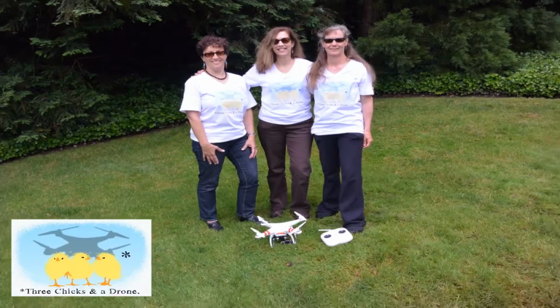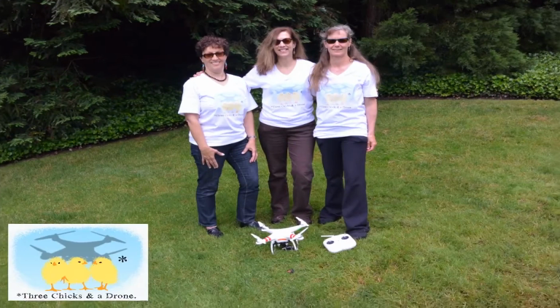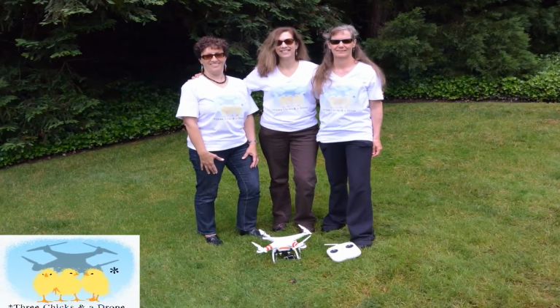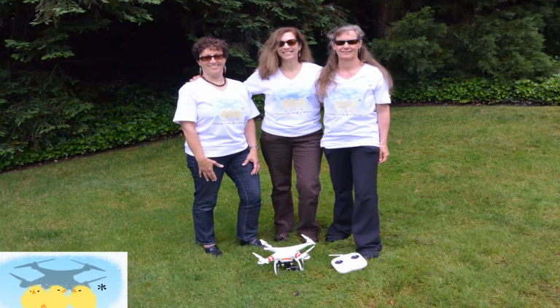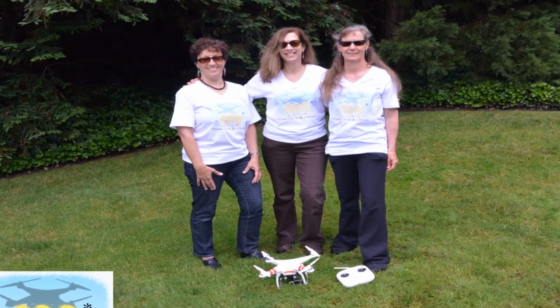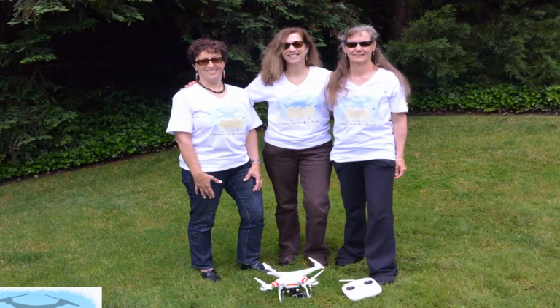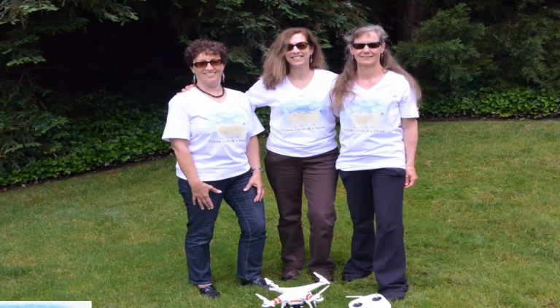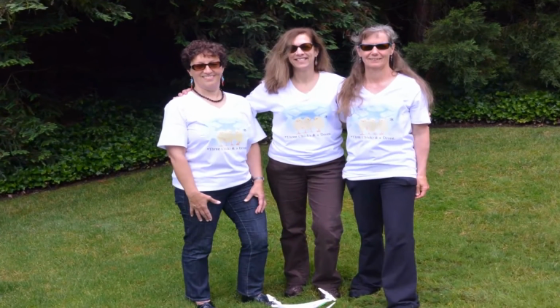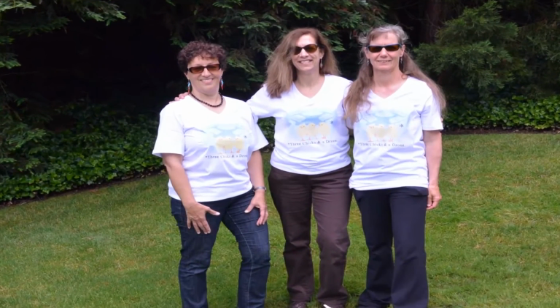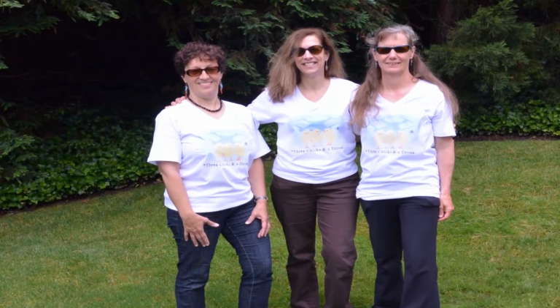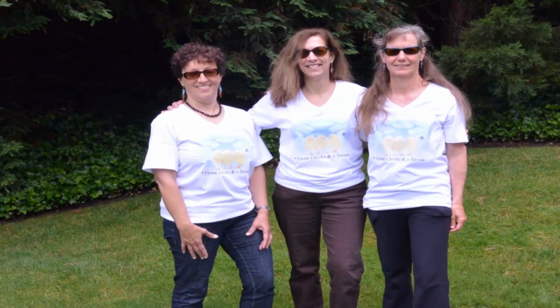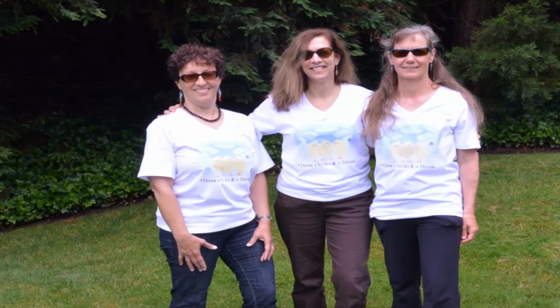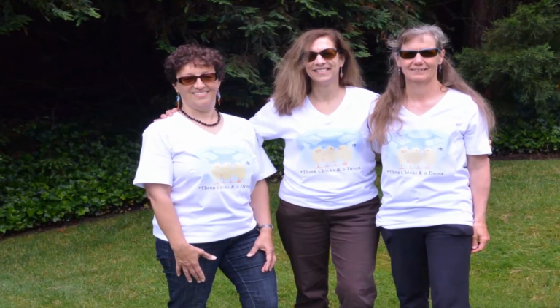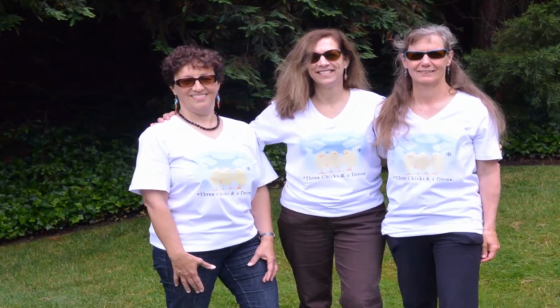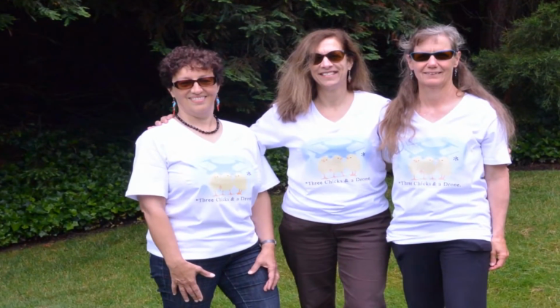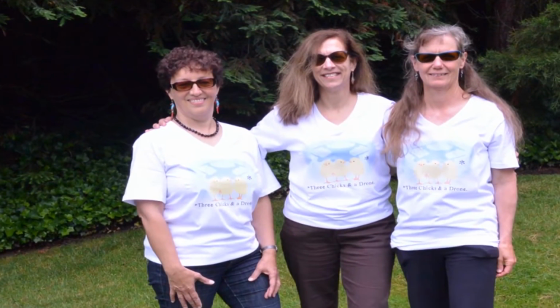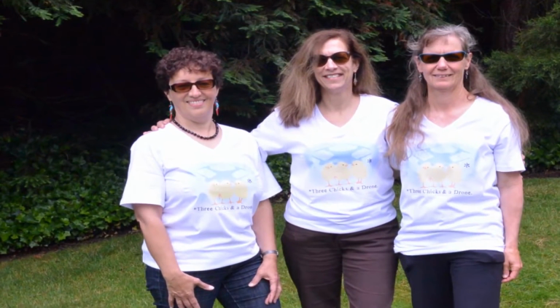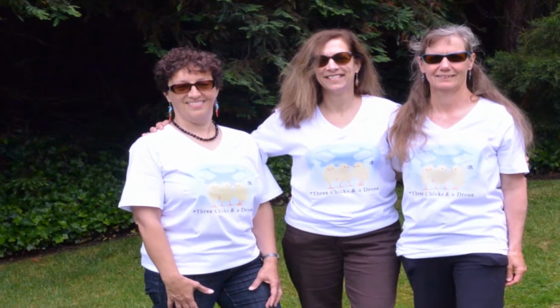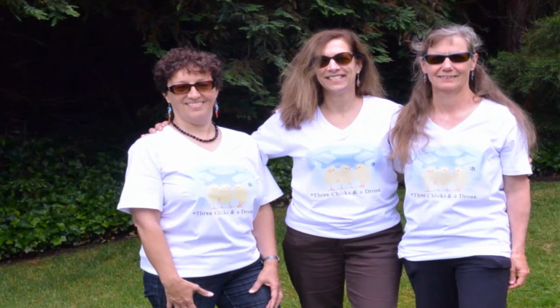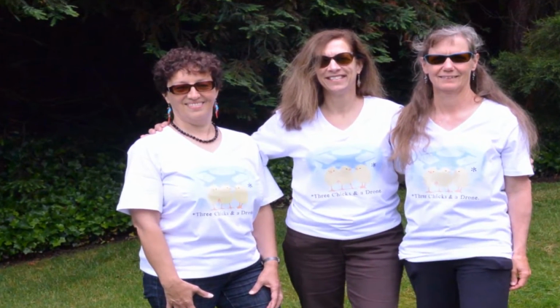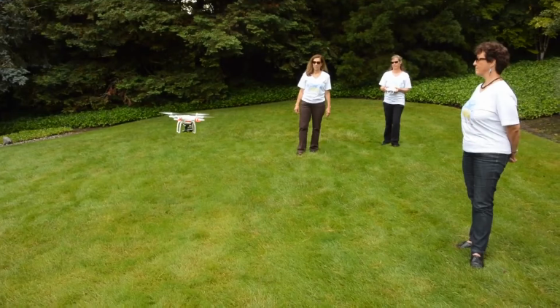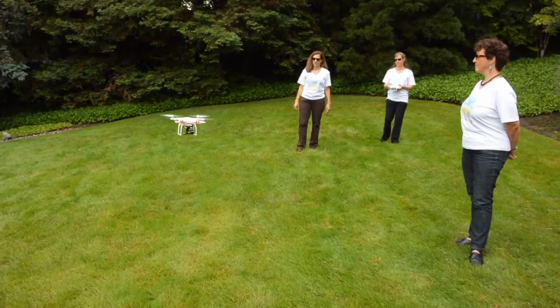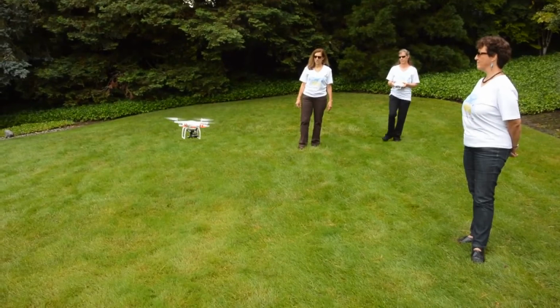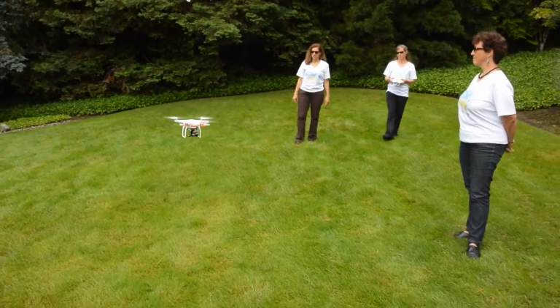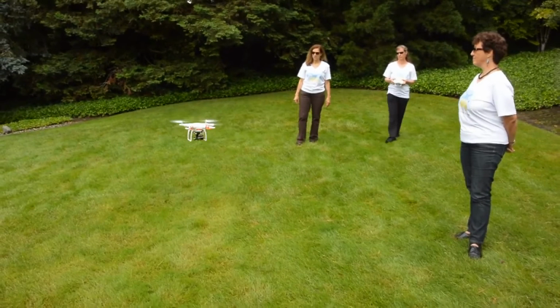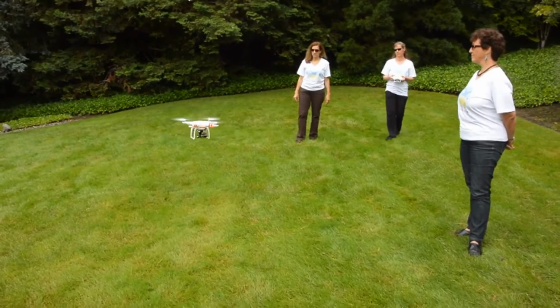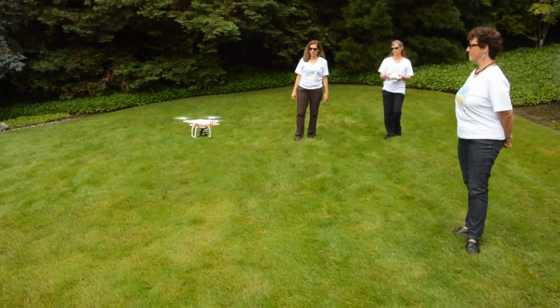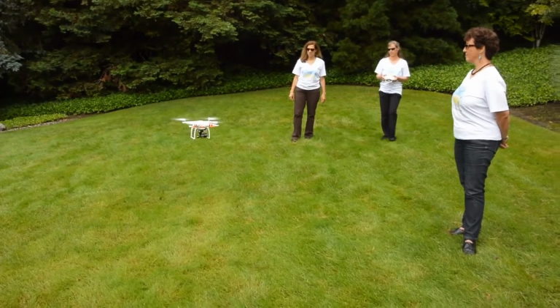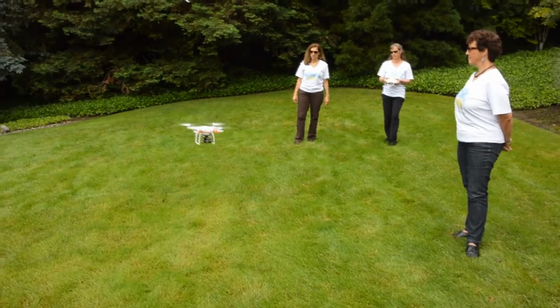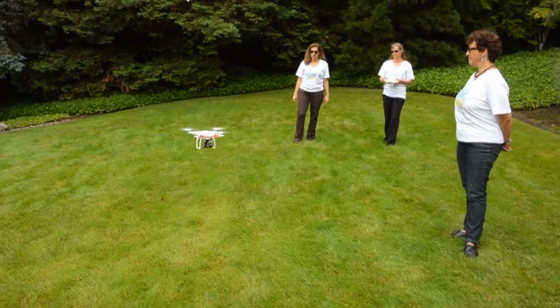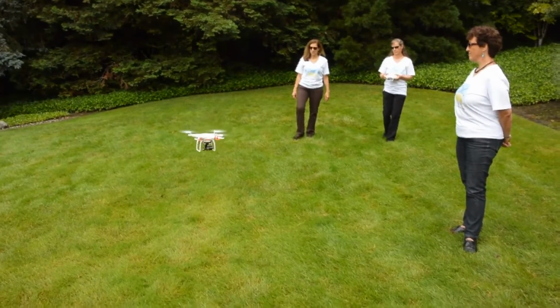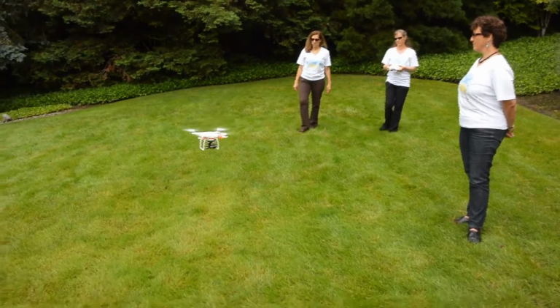We're three chicks and a drone — three women interested in drone technology, conservation, and how one can support the other.